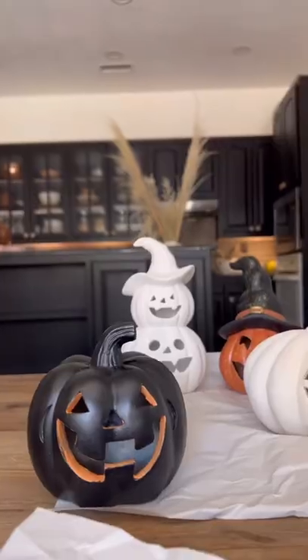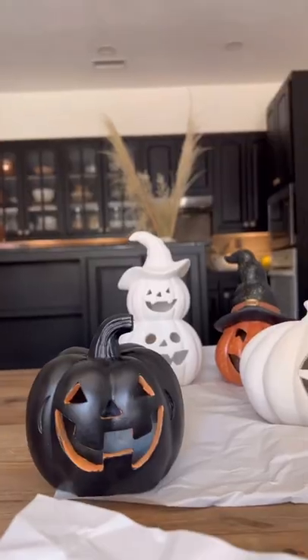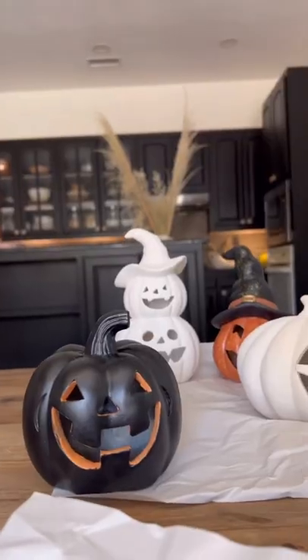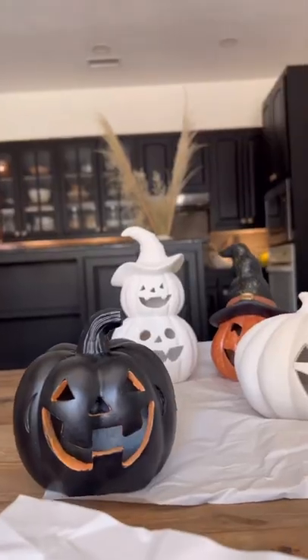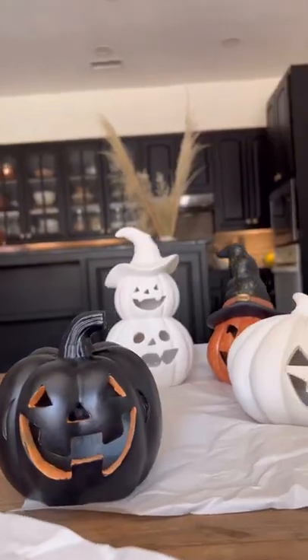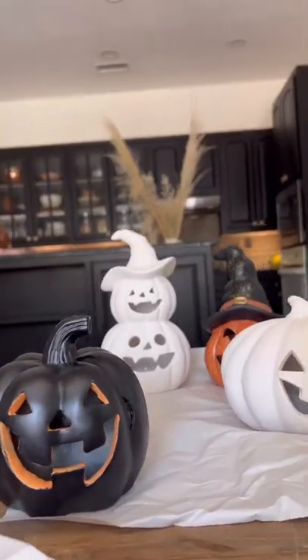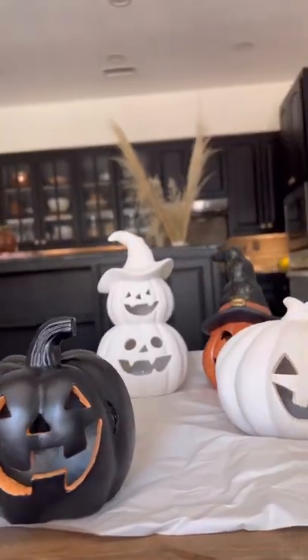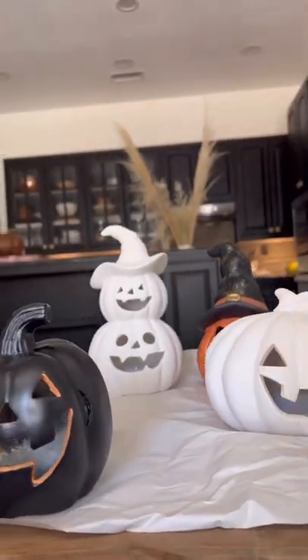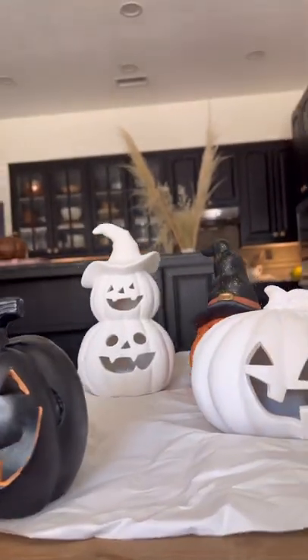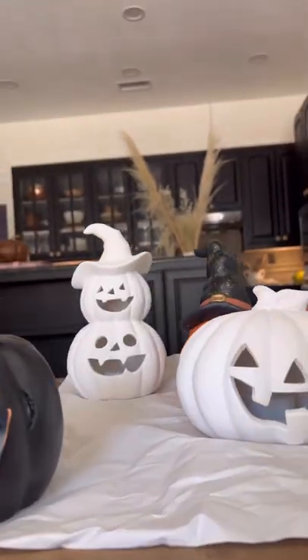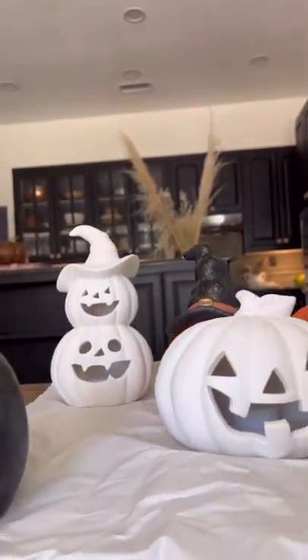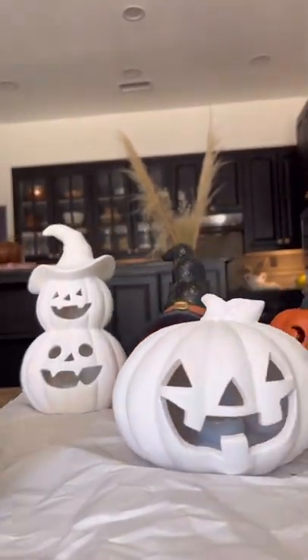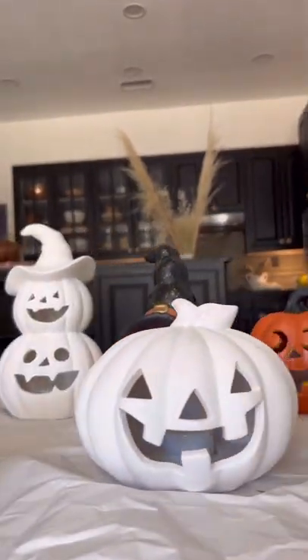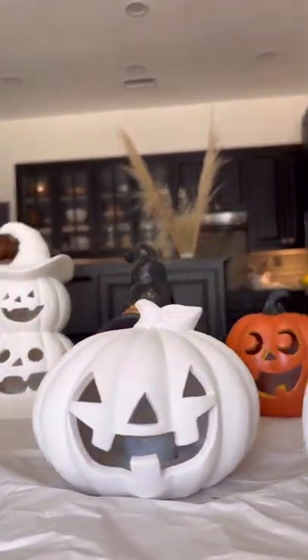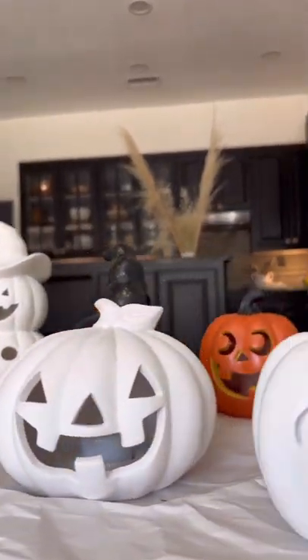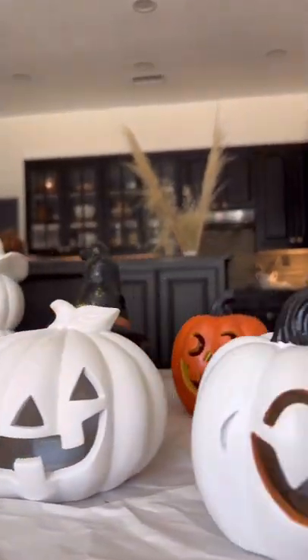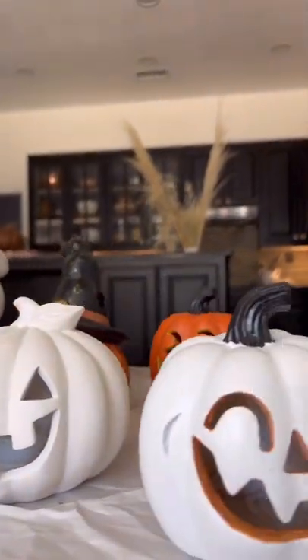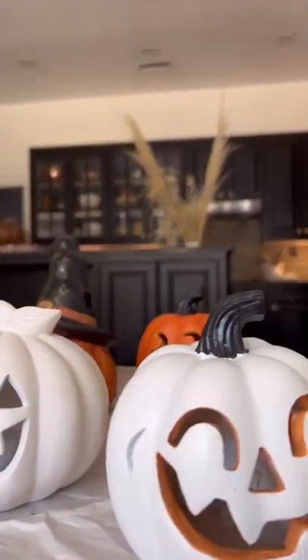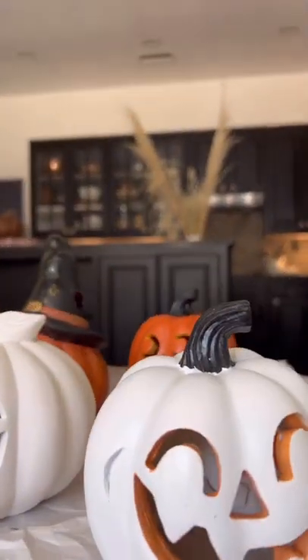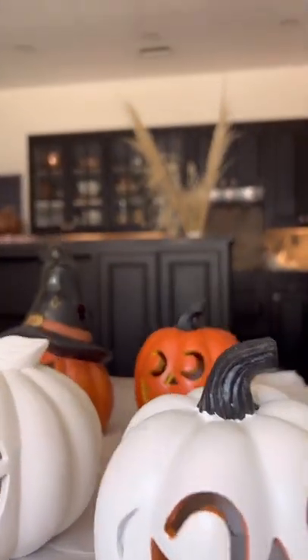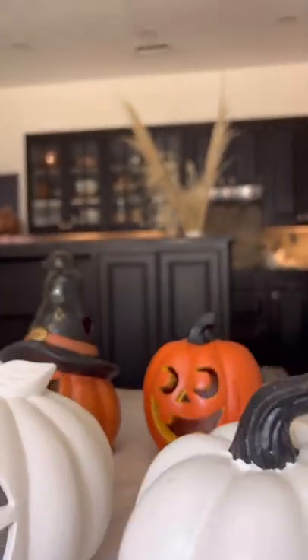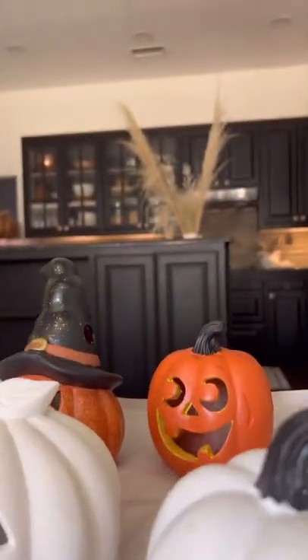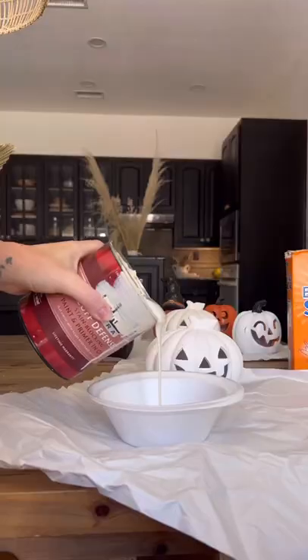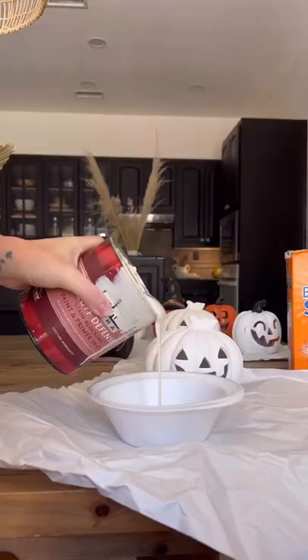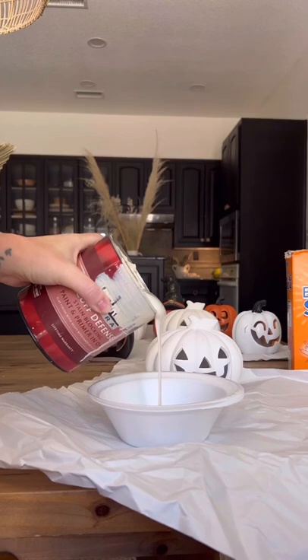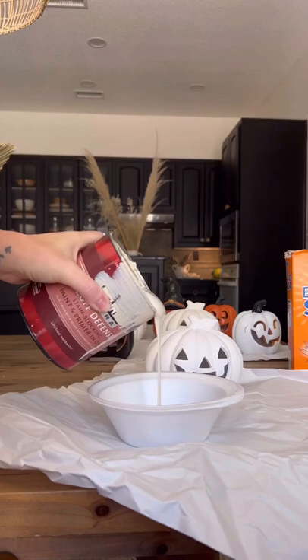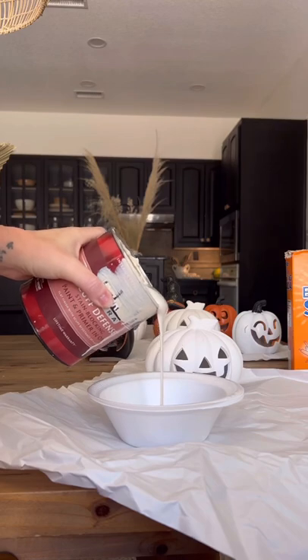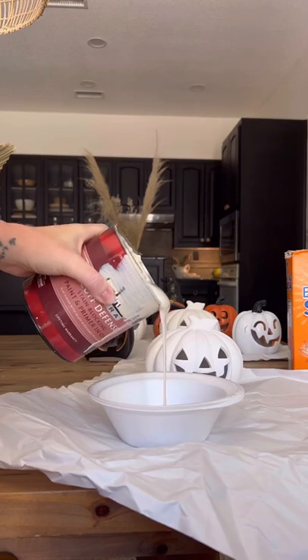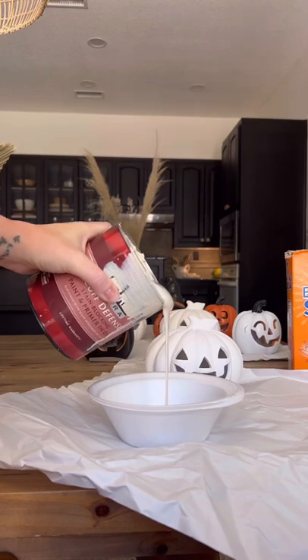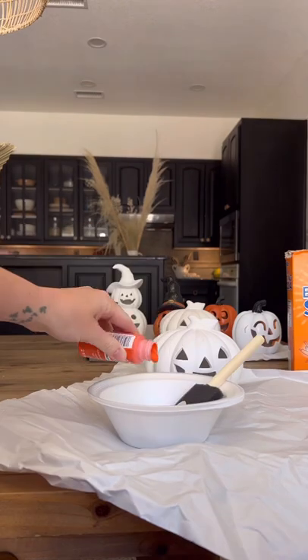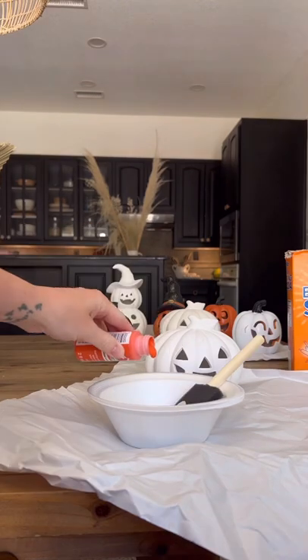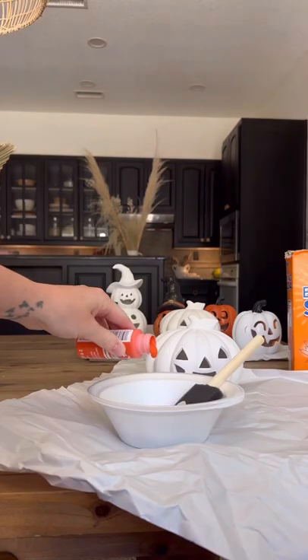I got all of my pumpkins from Joann Fabrics, and they're currently still on sale, so if you end up loving this, run and snag them while they are.